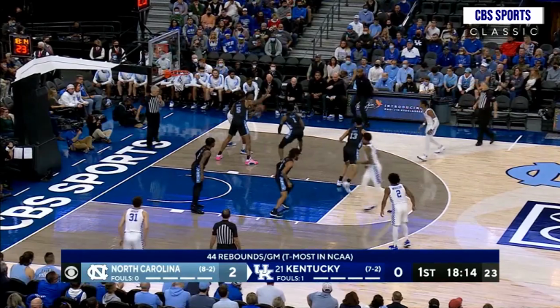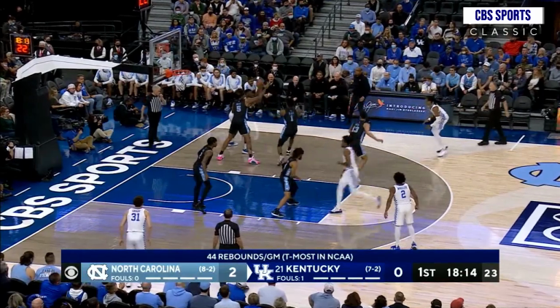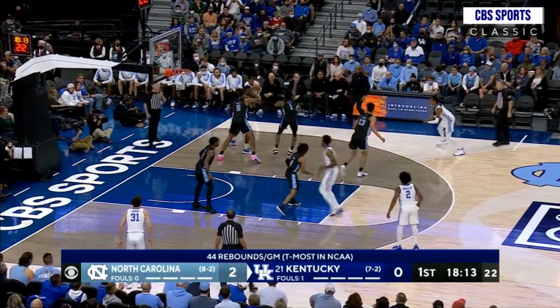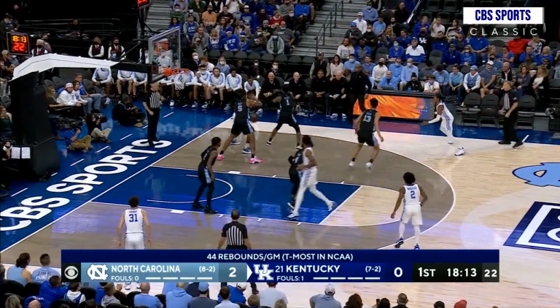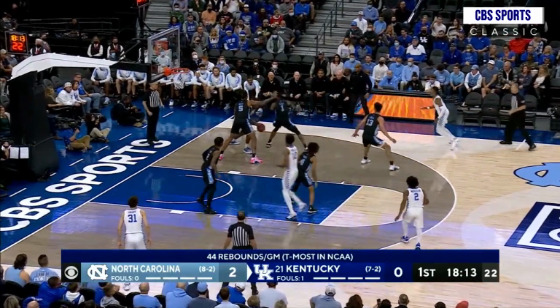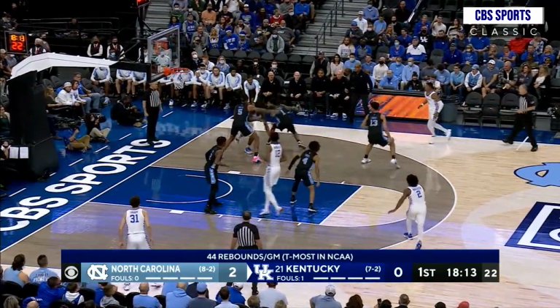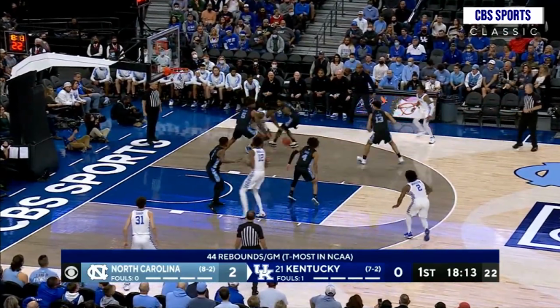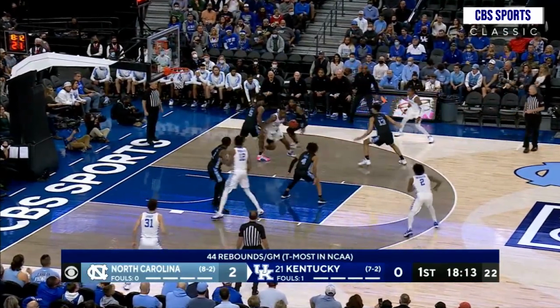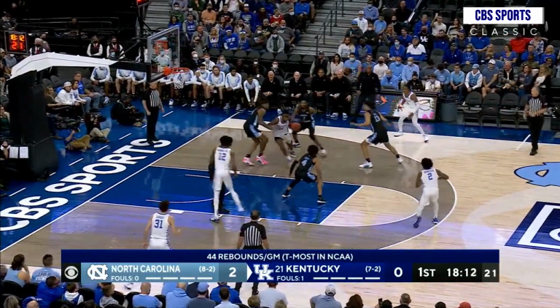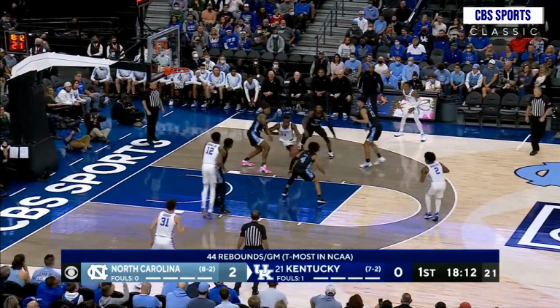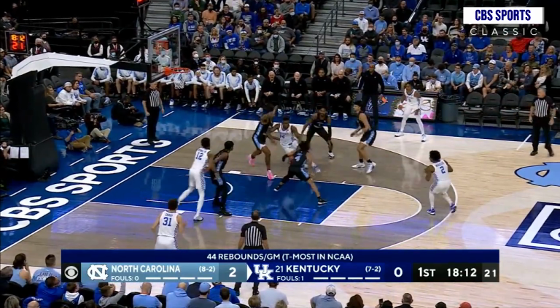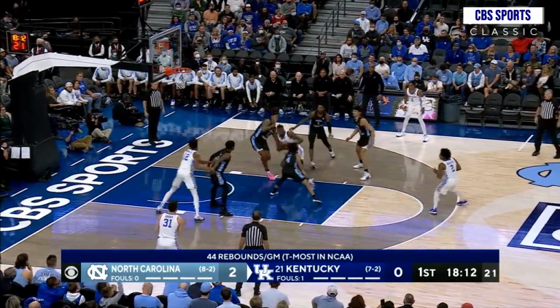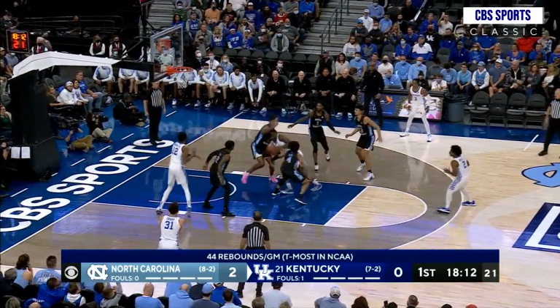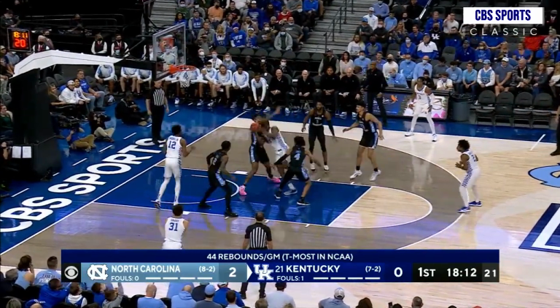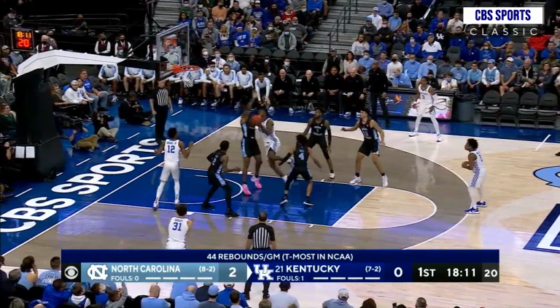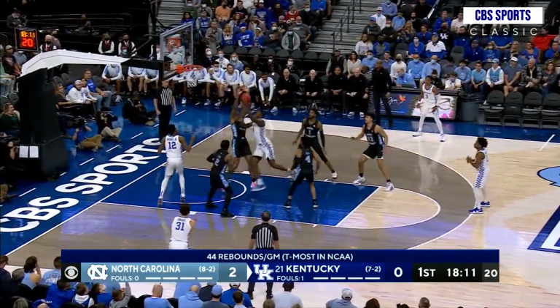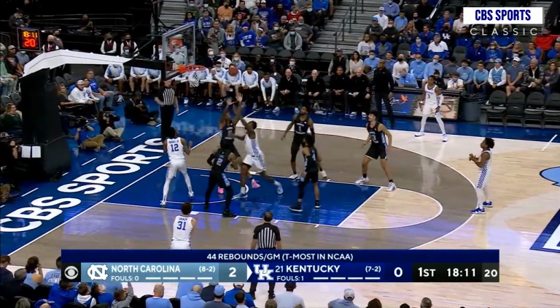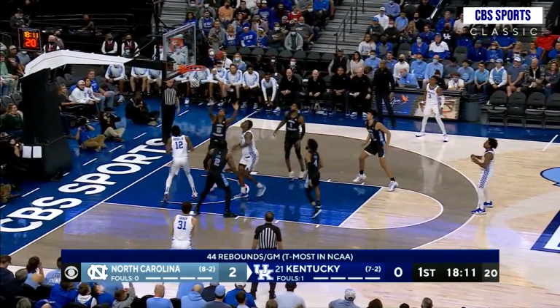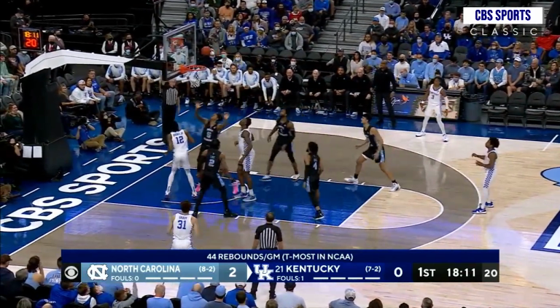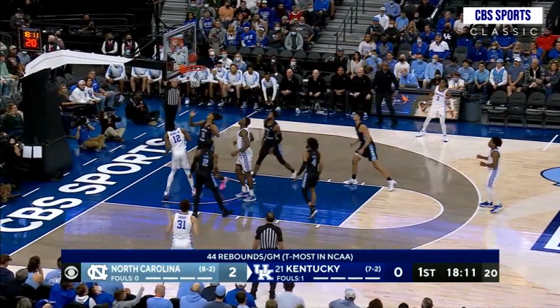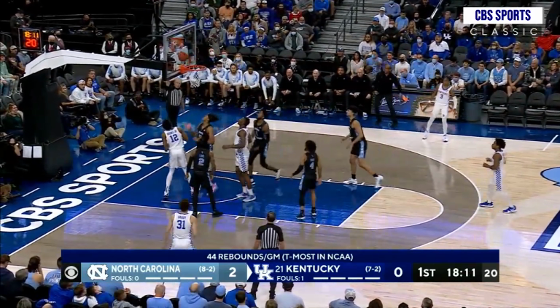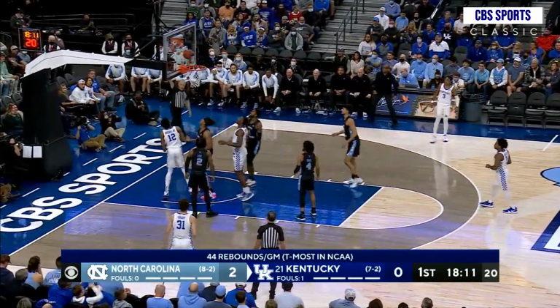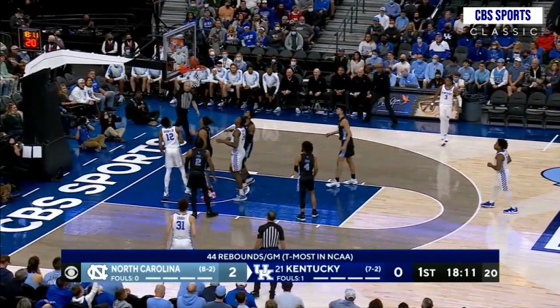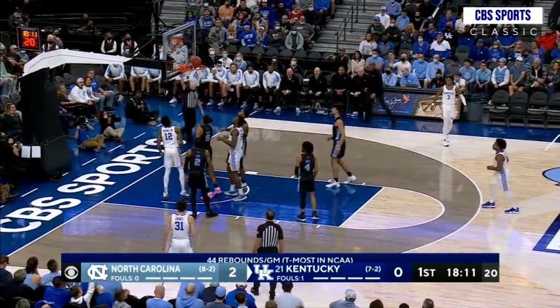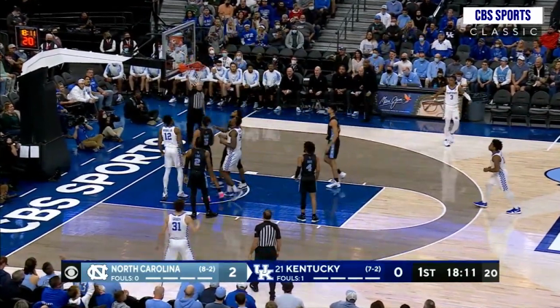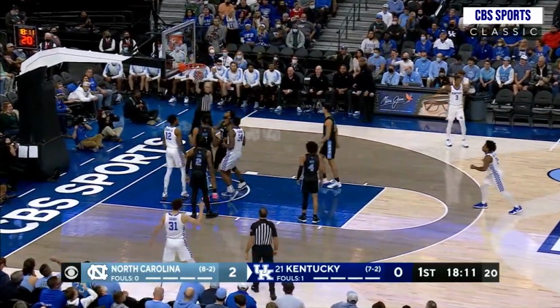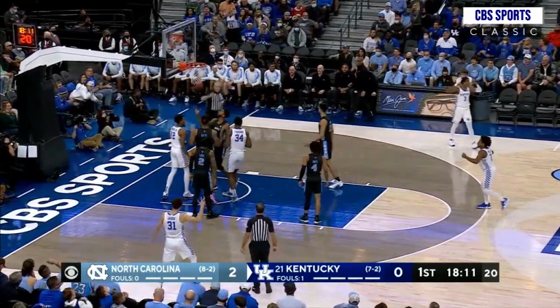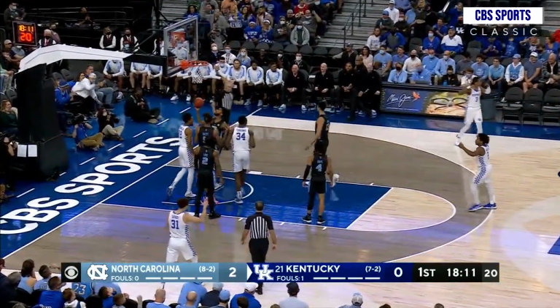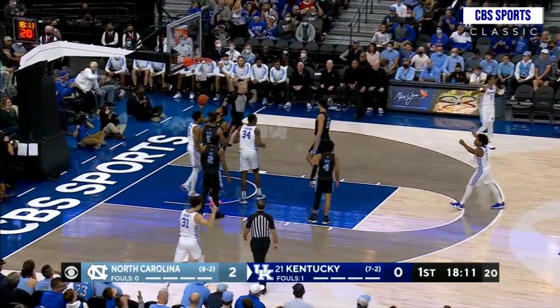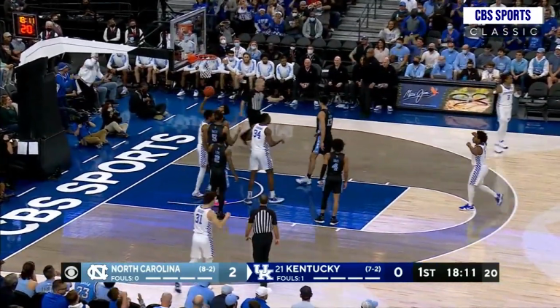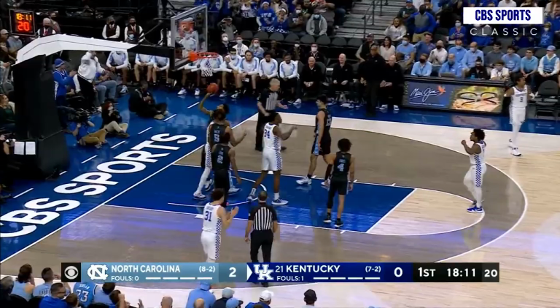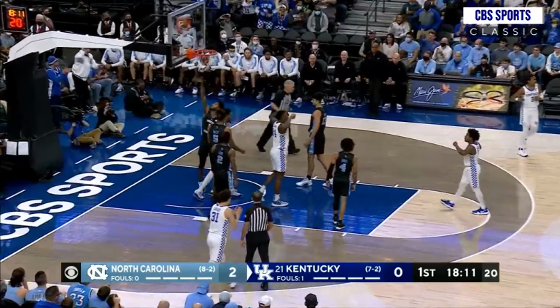15 feet out in the right corner, splits two defenders, comes into the lane, scoops it up, and it goes in — and he got fouled.